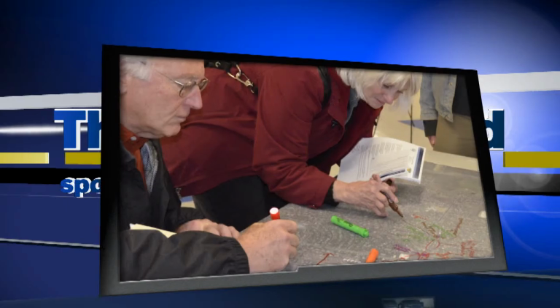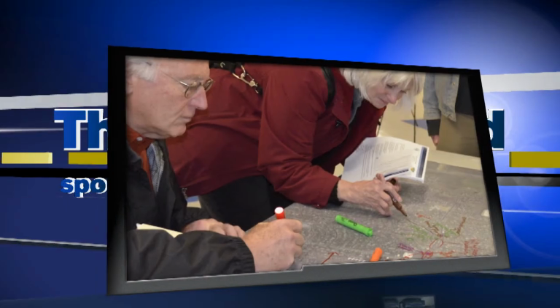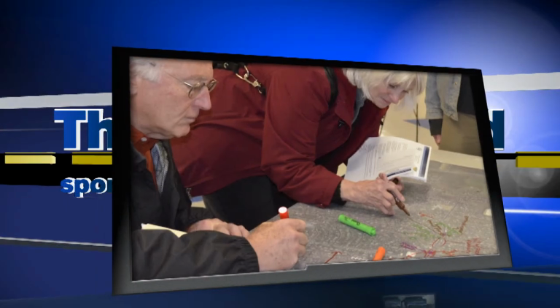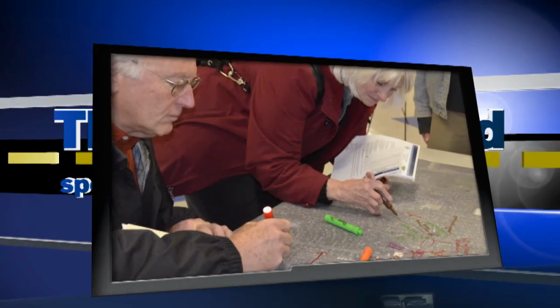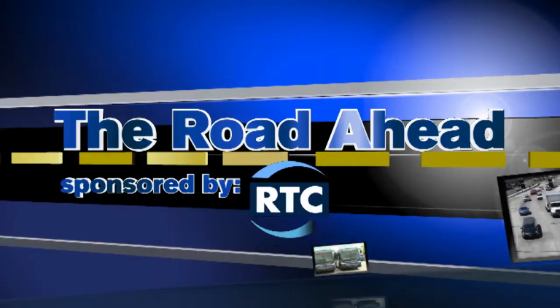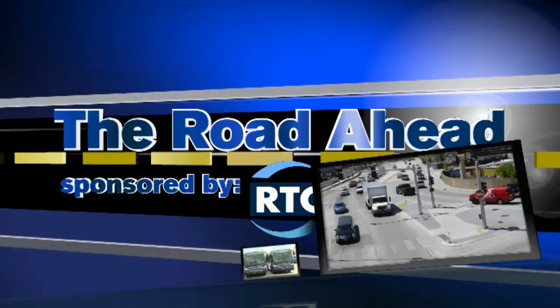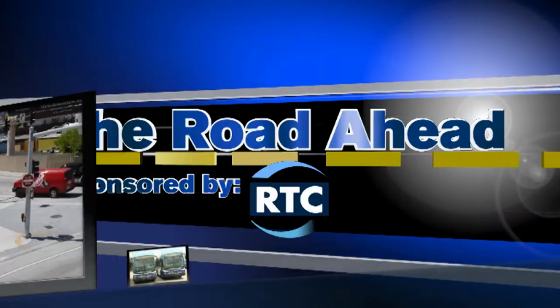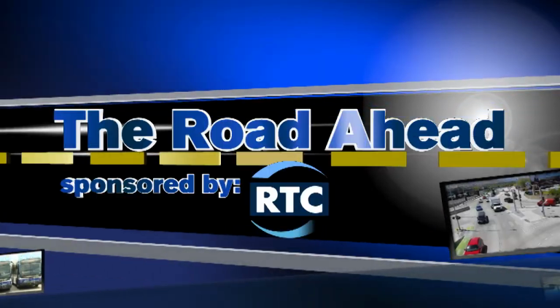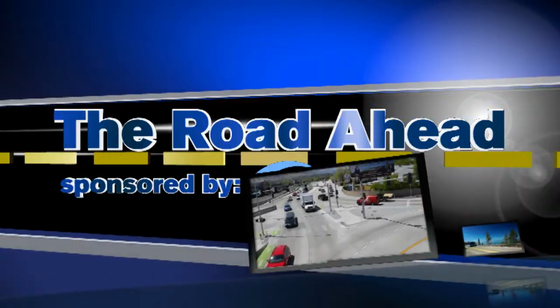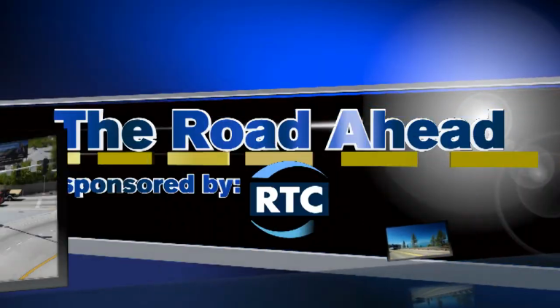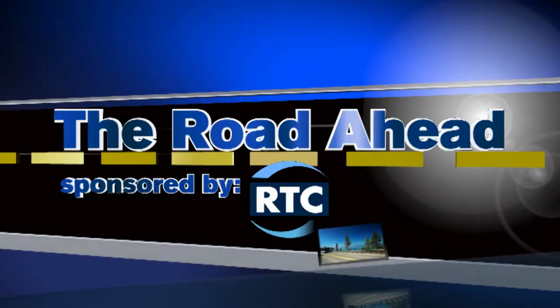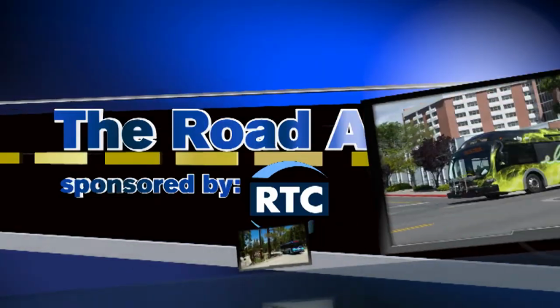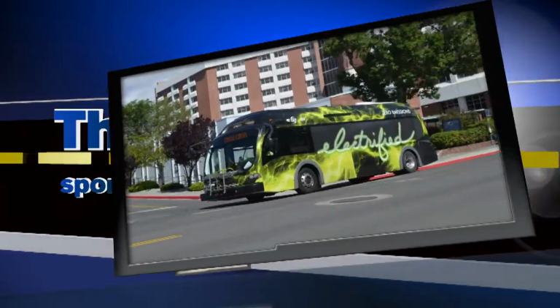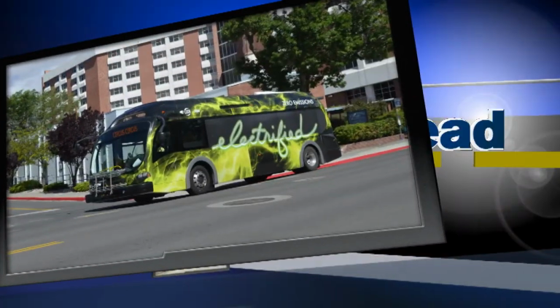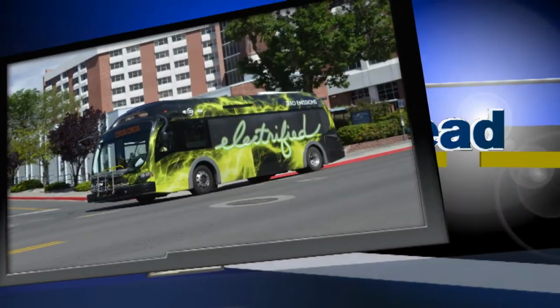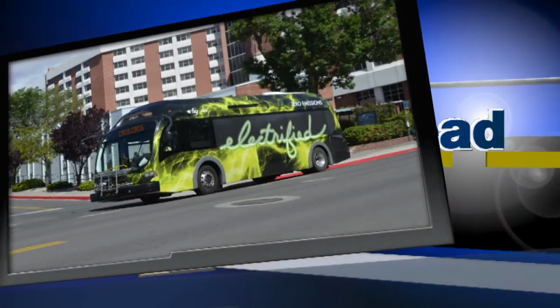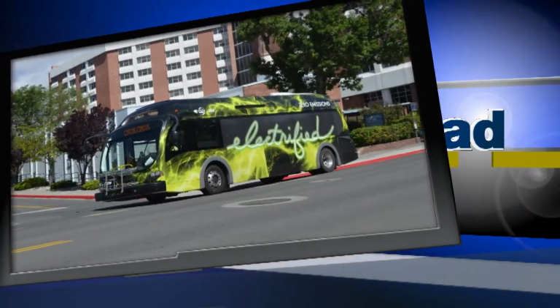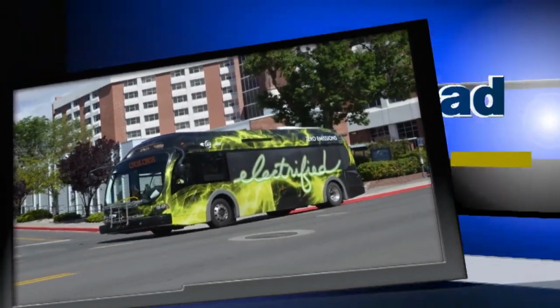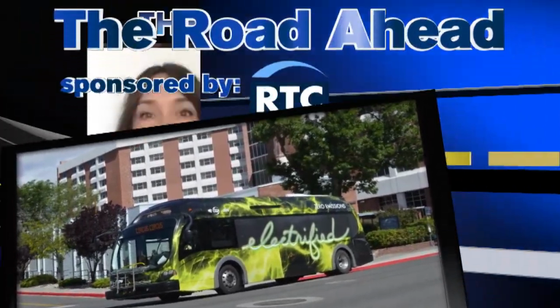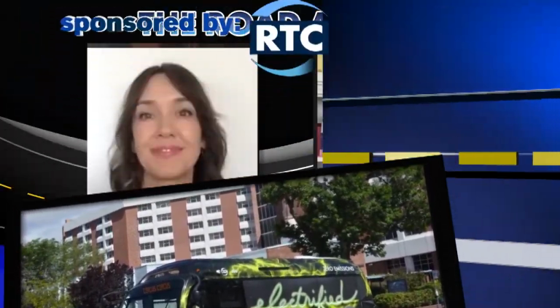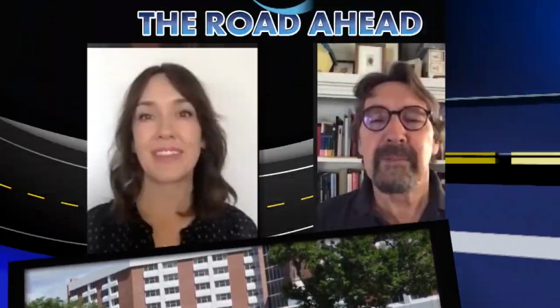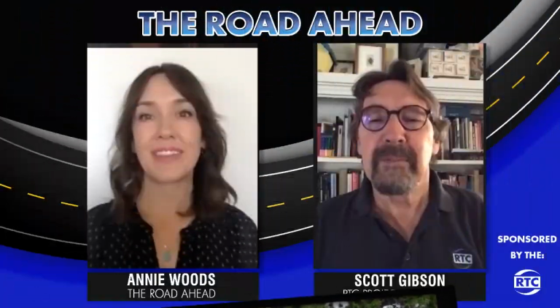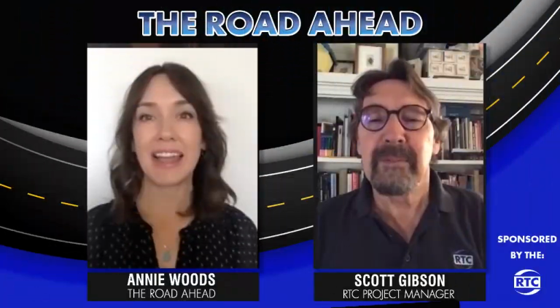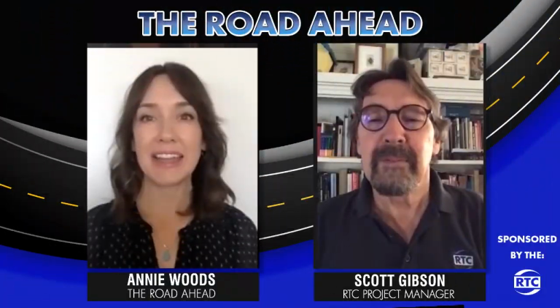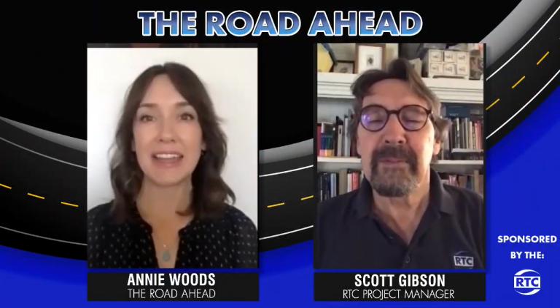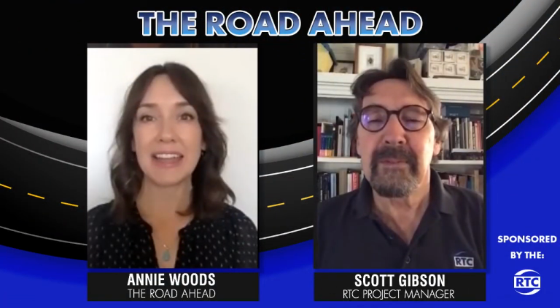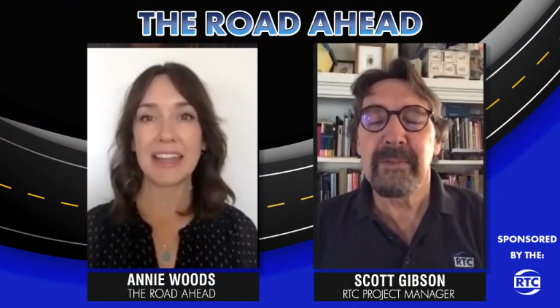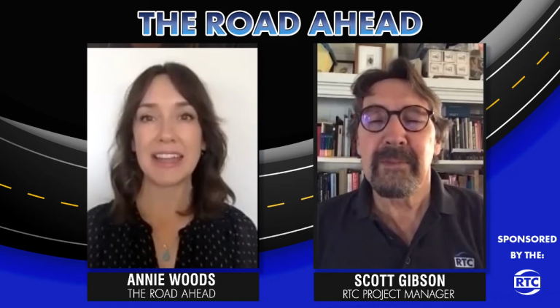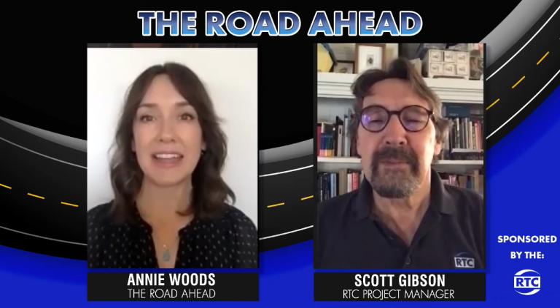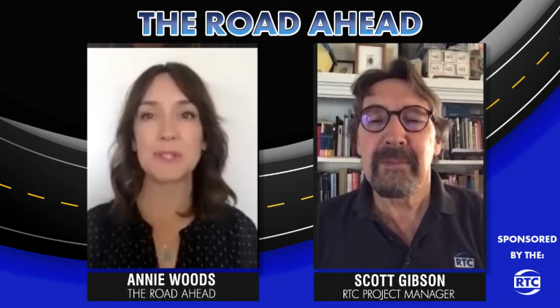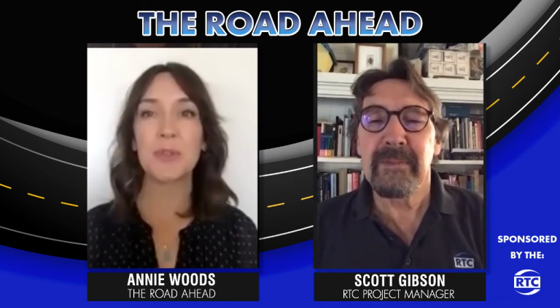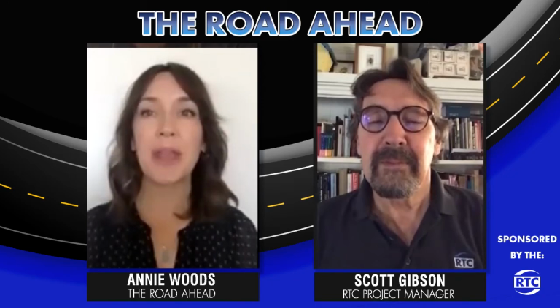The Road Ahead, sponsored by RTC. Hi, I'm Annie Woods for The Road Ahead with RTC.